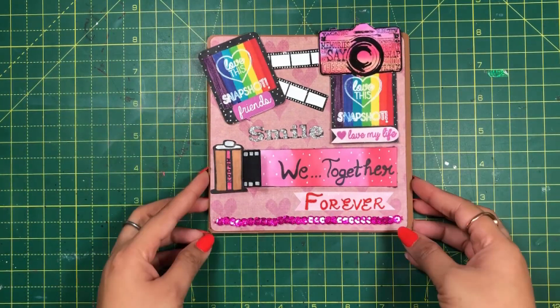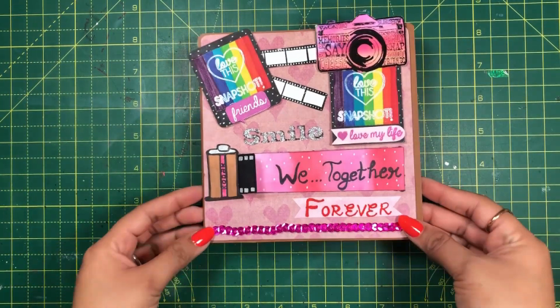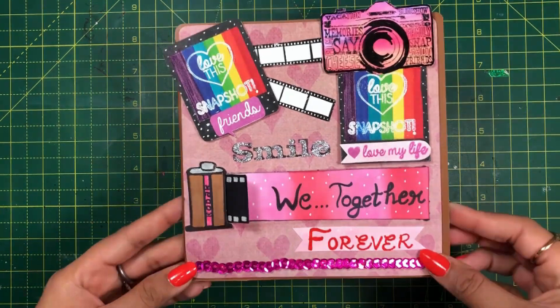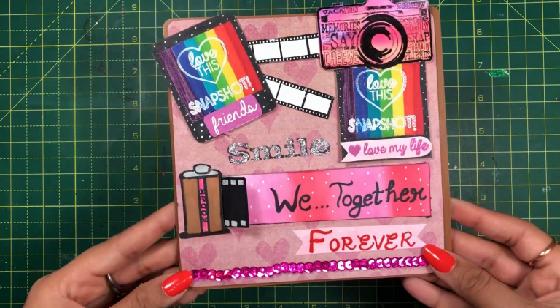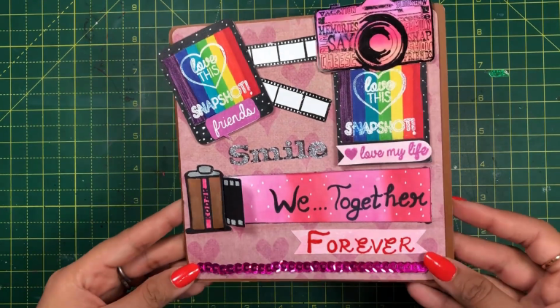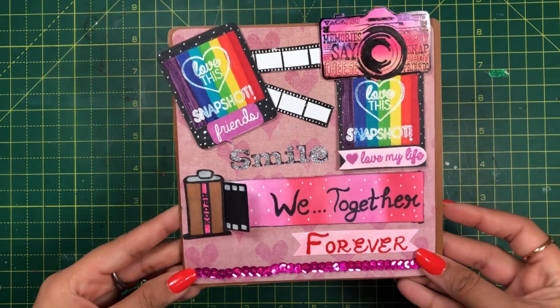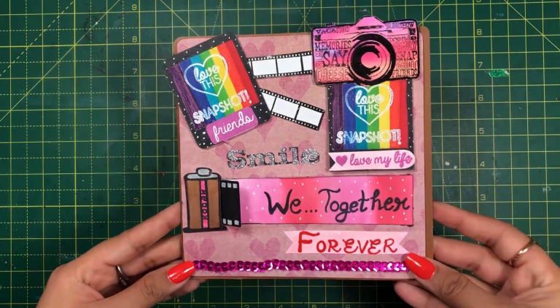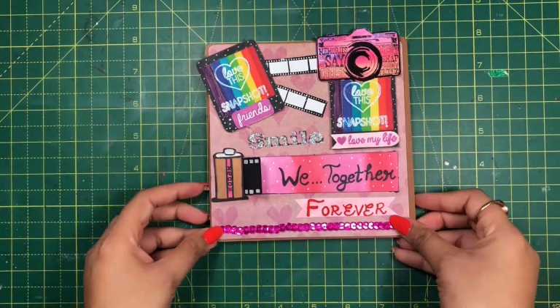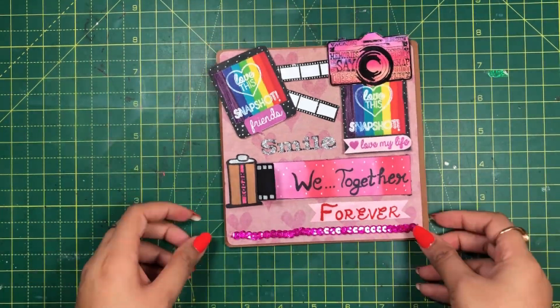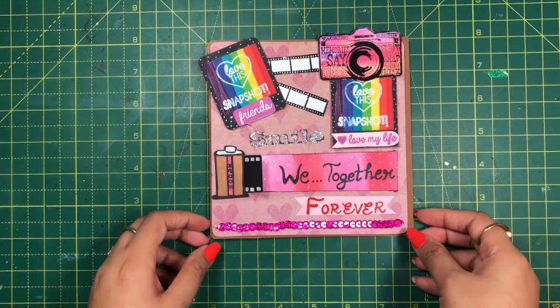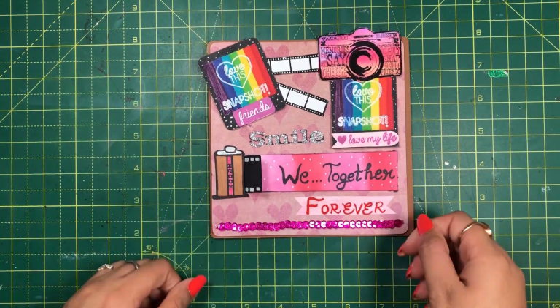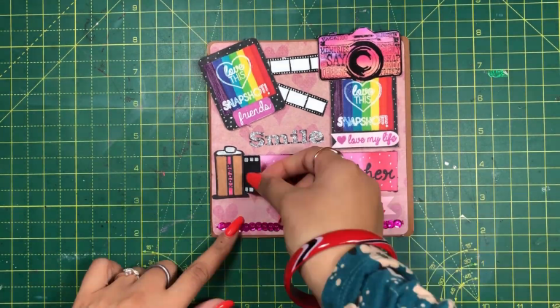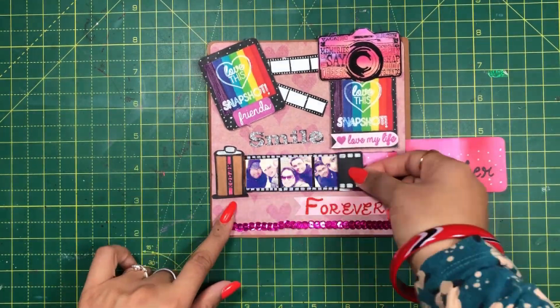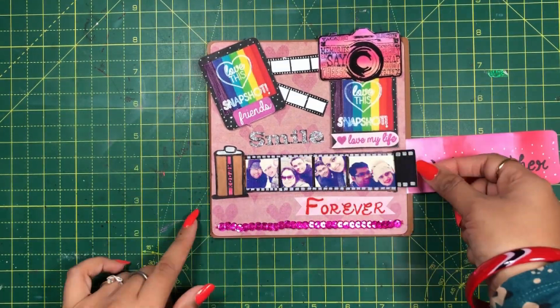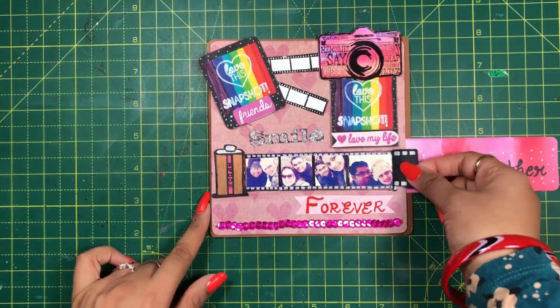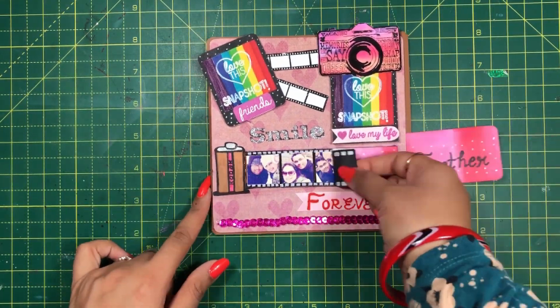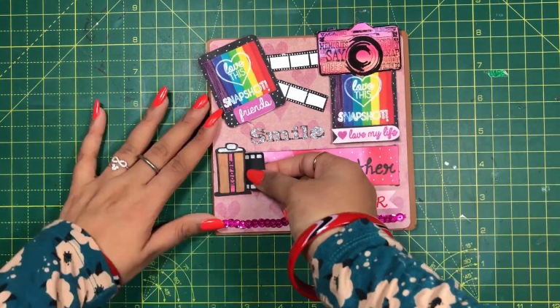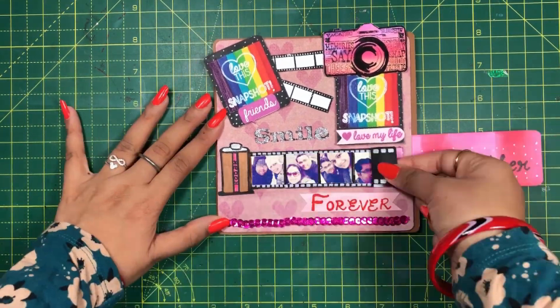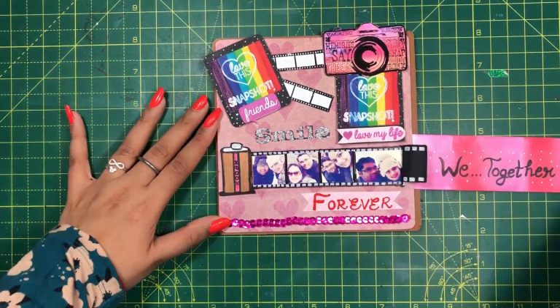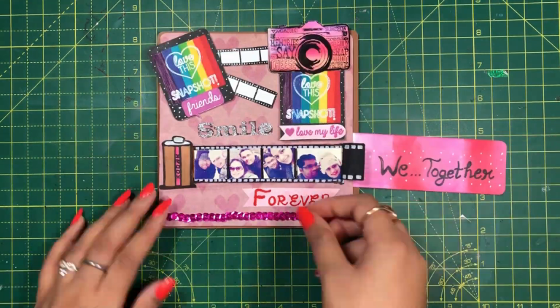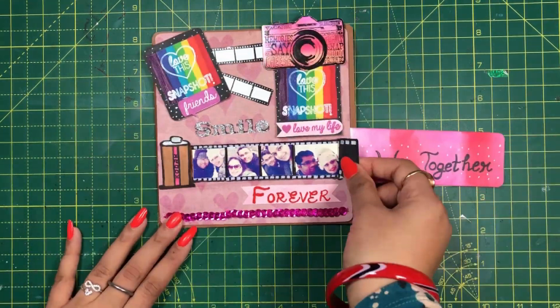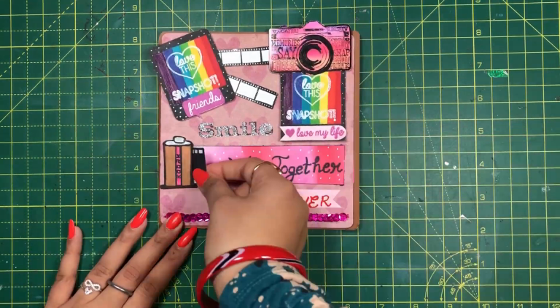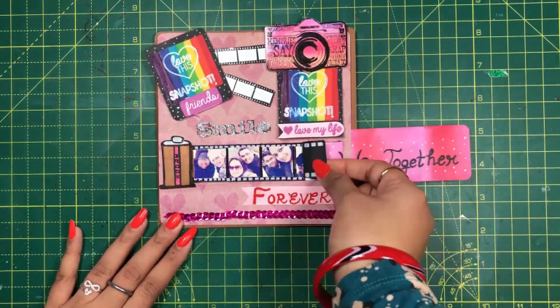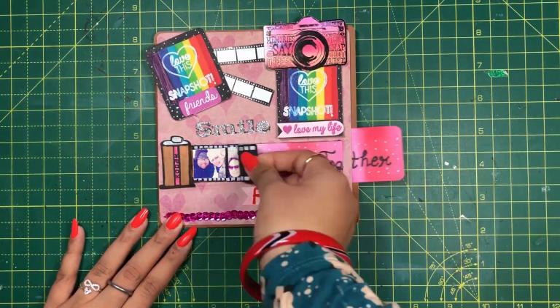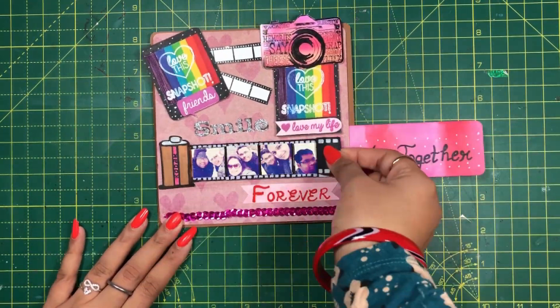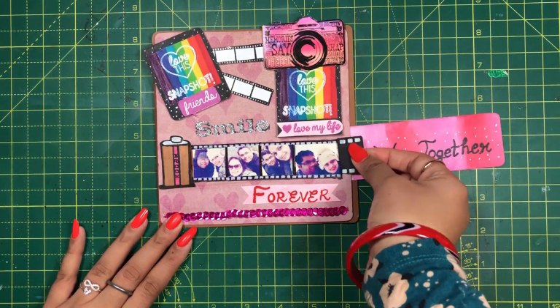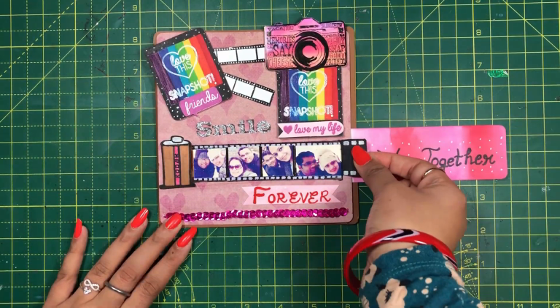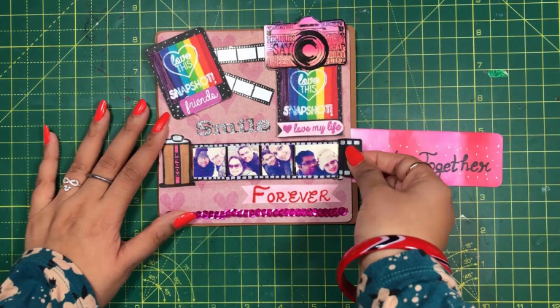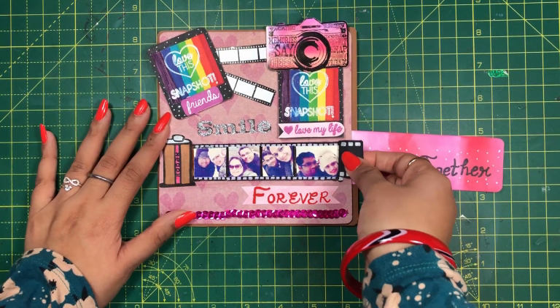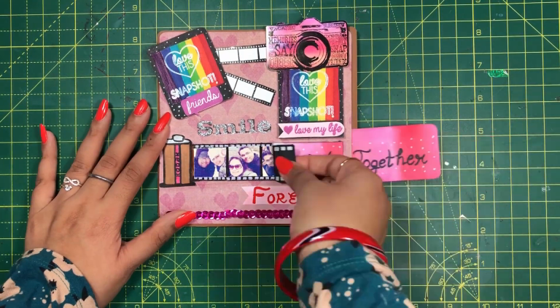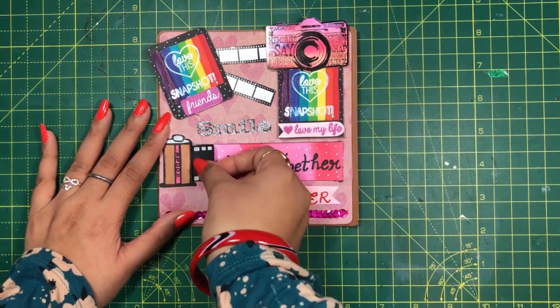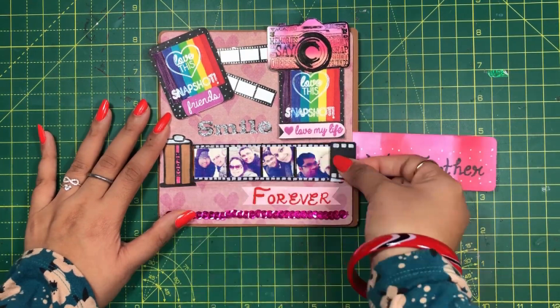And our photo reel card is ready. Paste your lovely pics on the film reel and feel like a movie star.